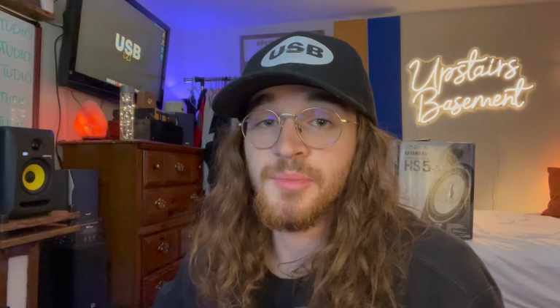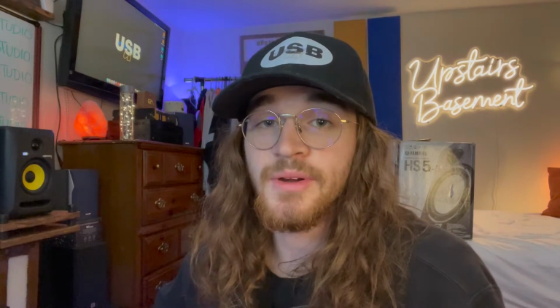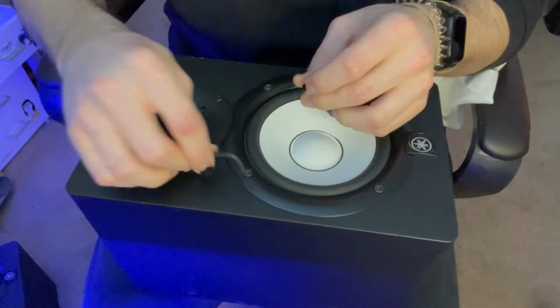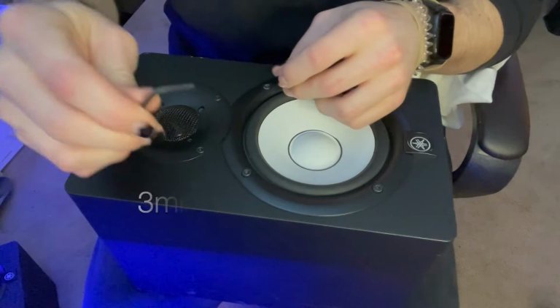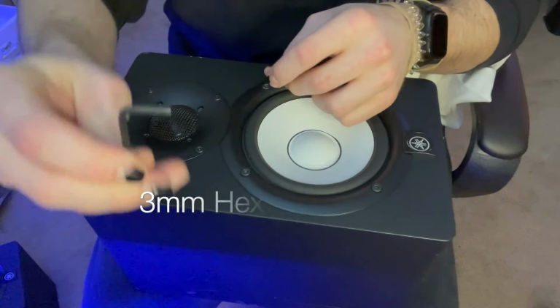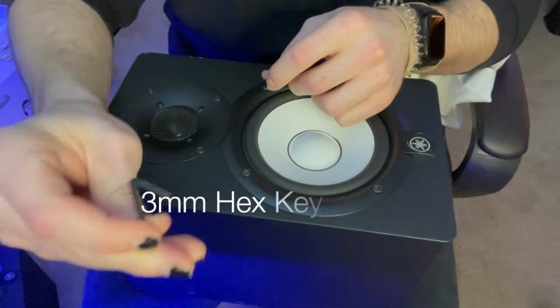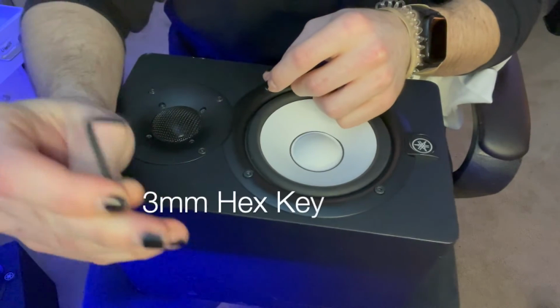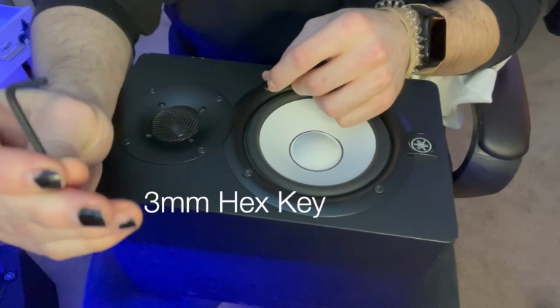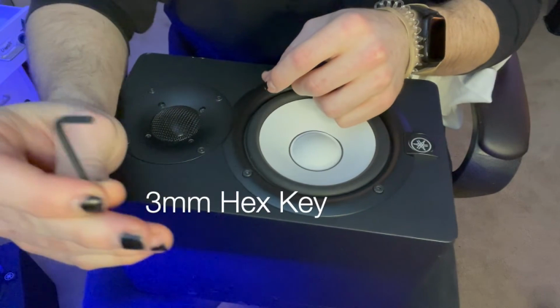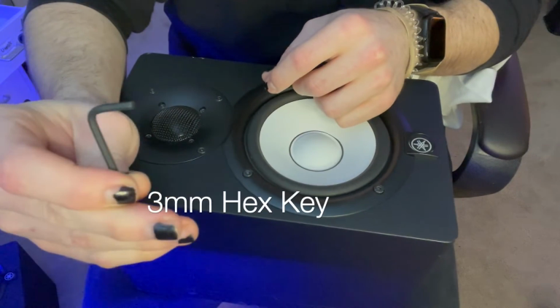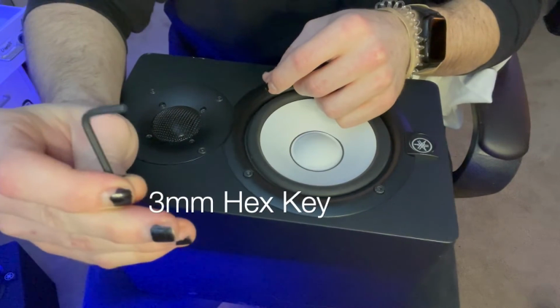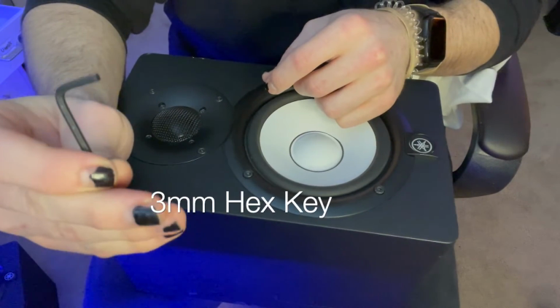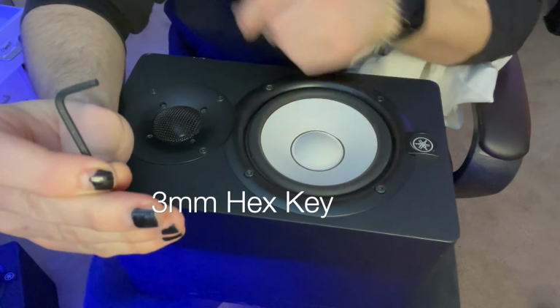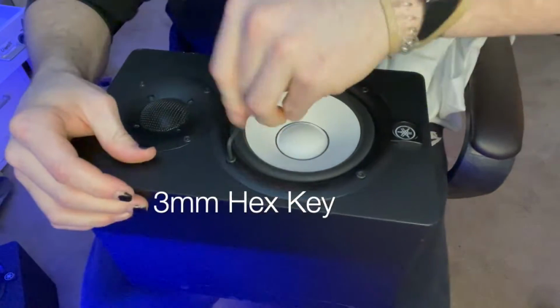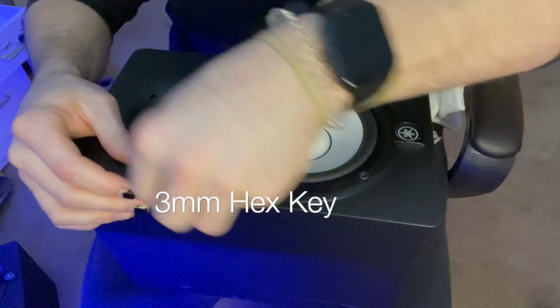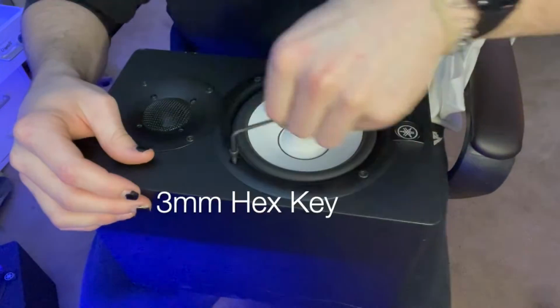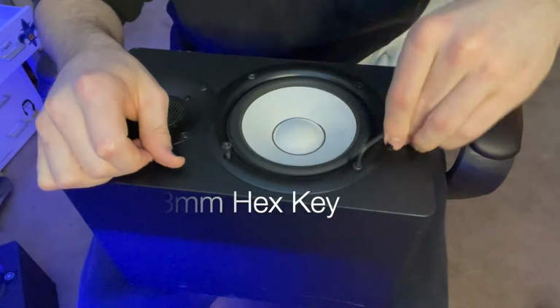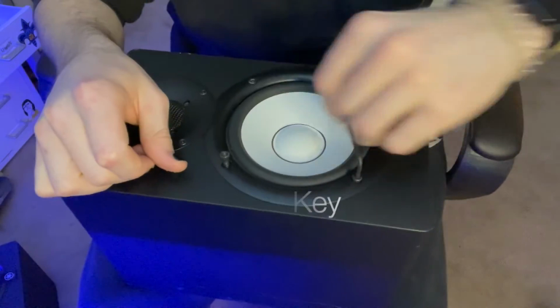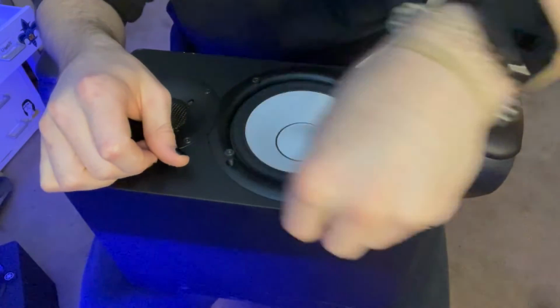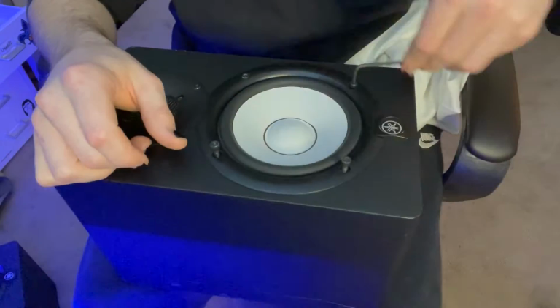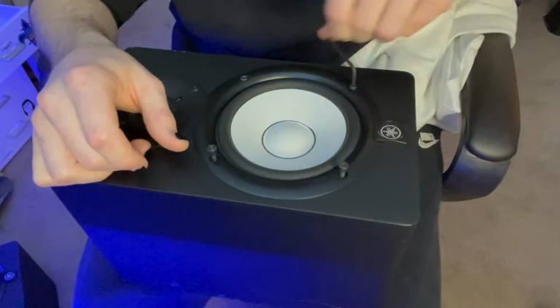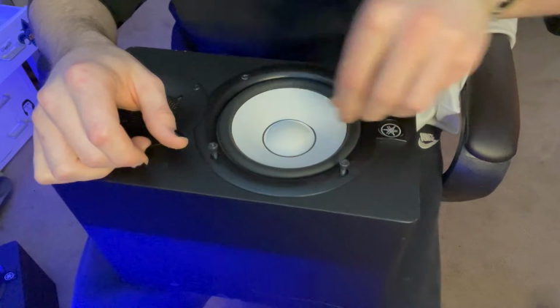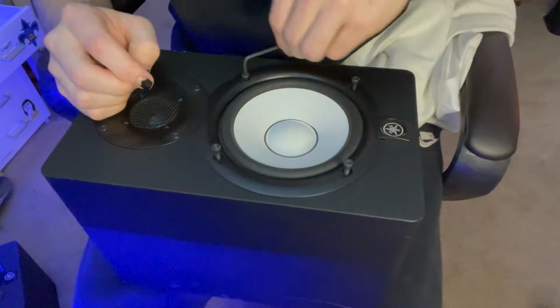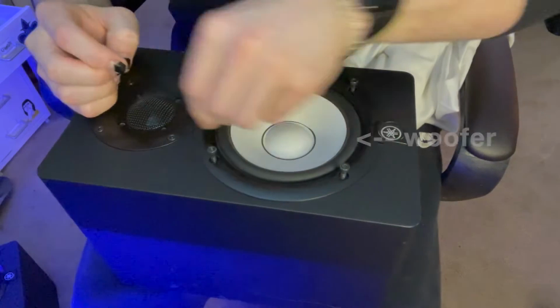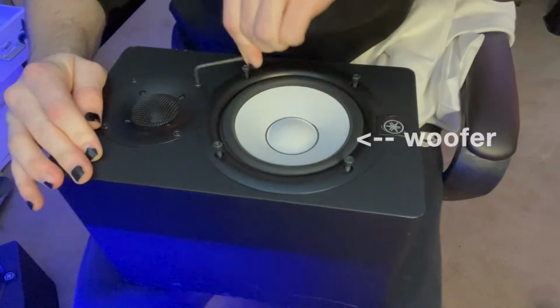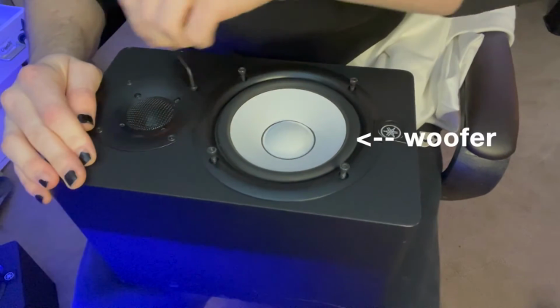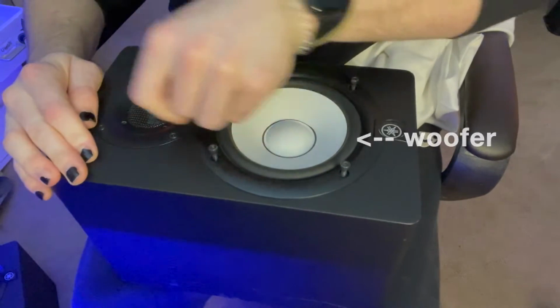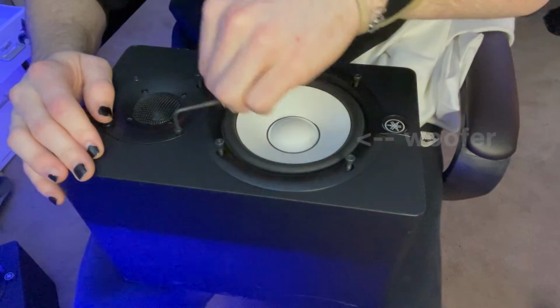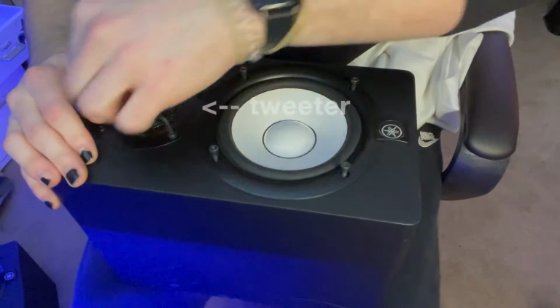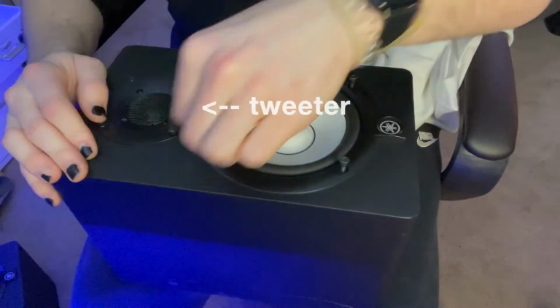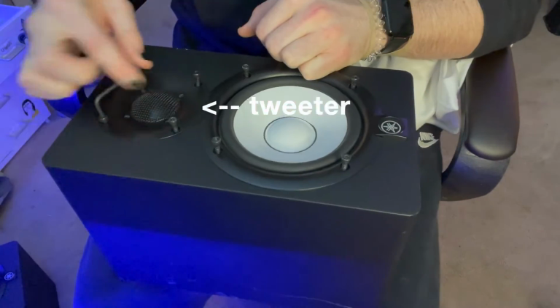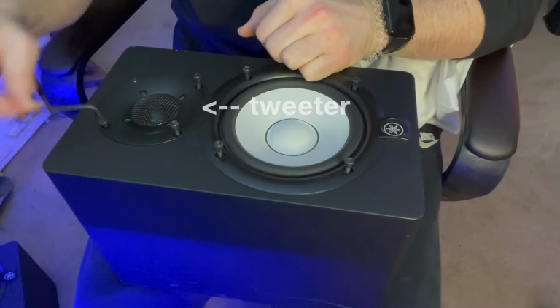I'm gonna go ahead and start taking these speakers apart. You want to use a 3mm hex key to take the screws out of the woofer and the tweeter.